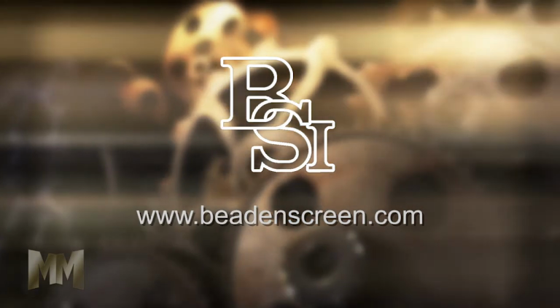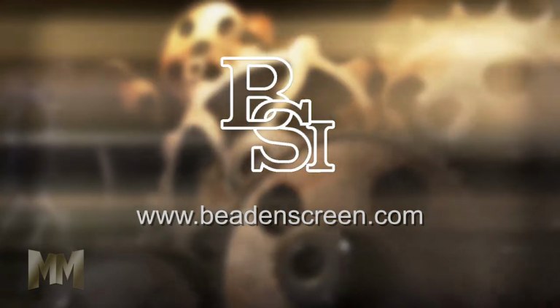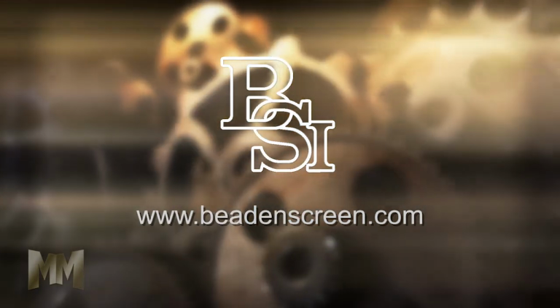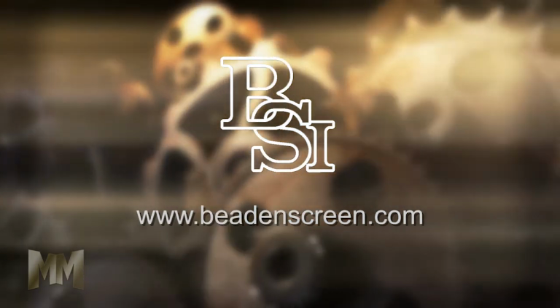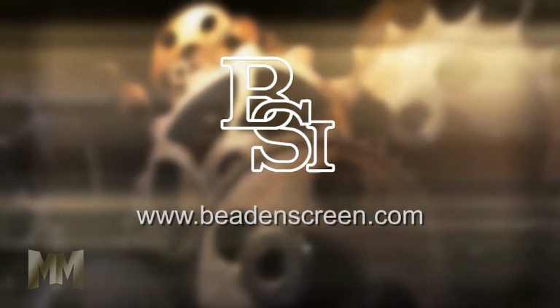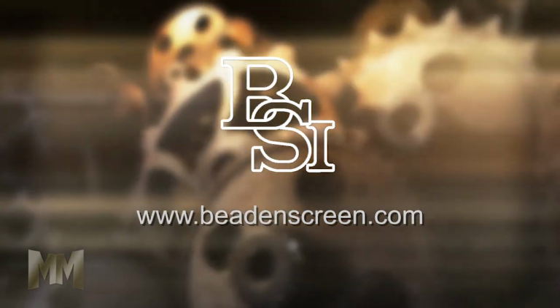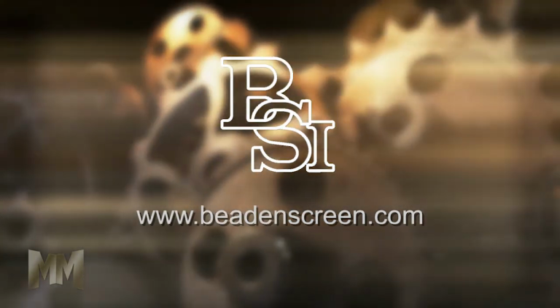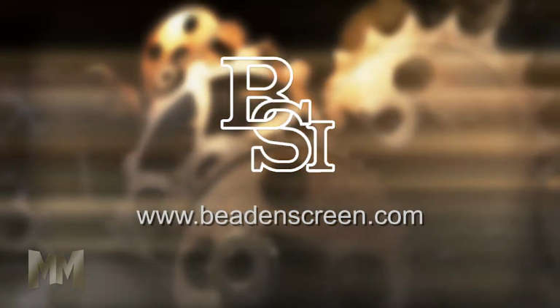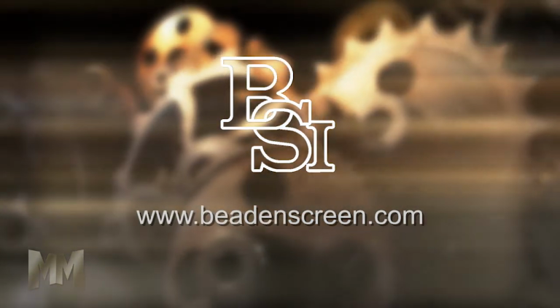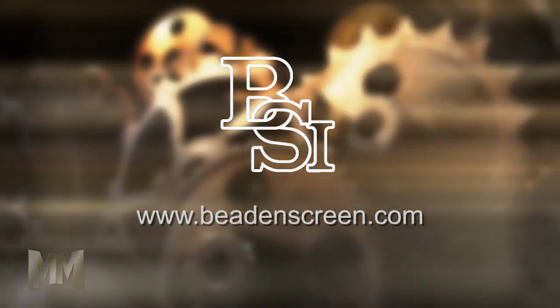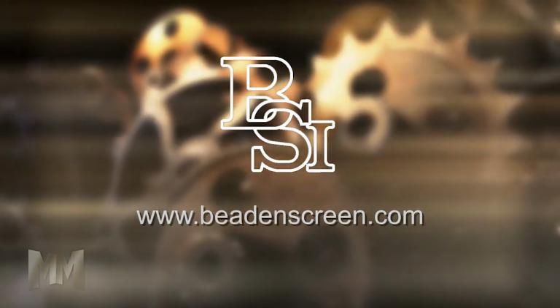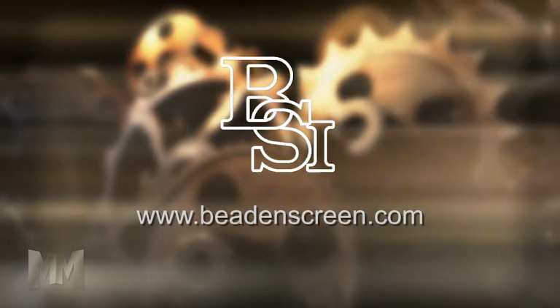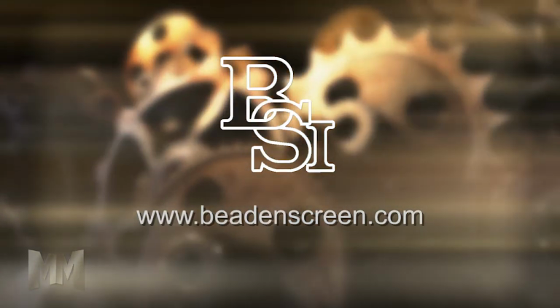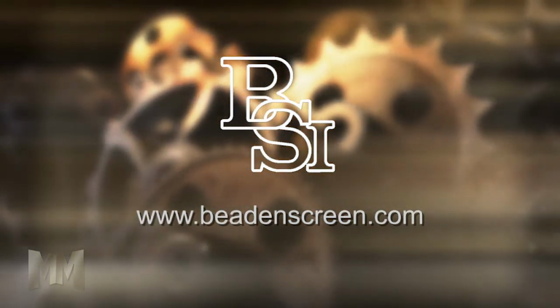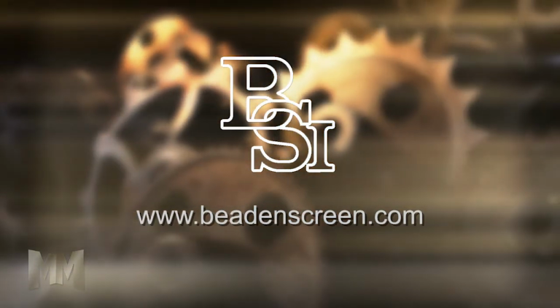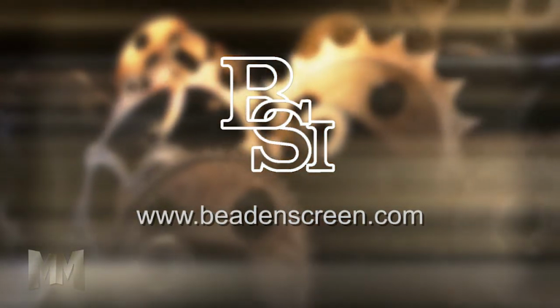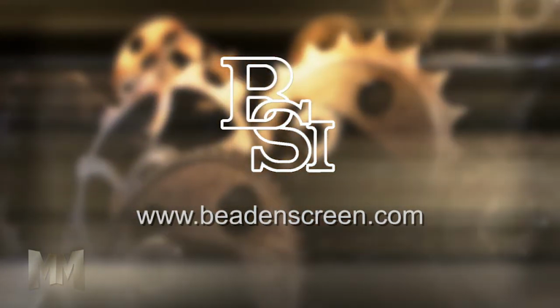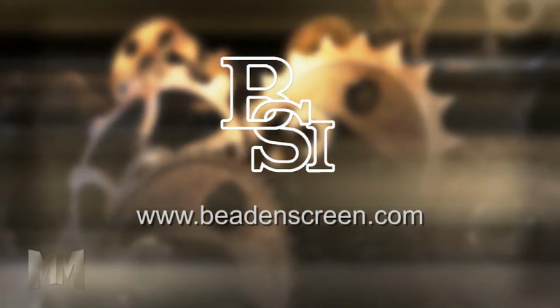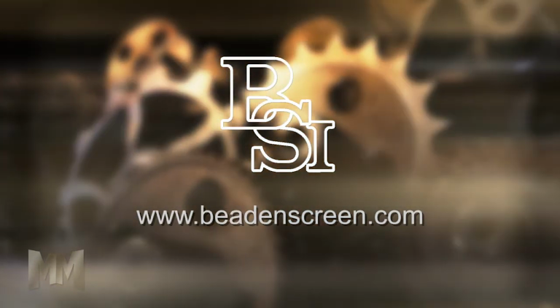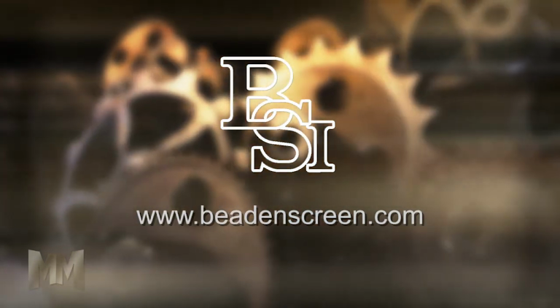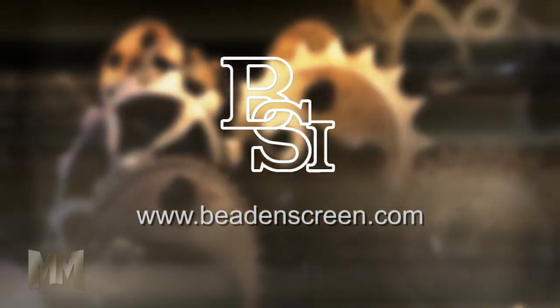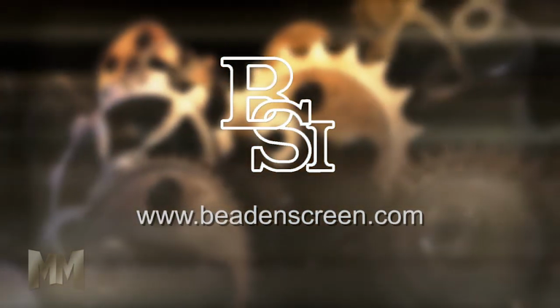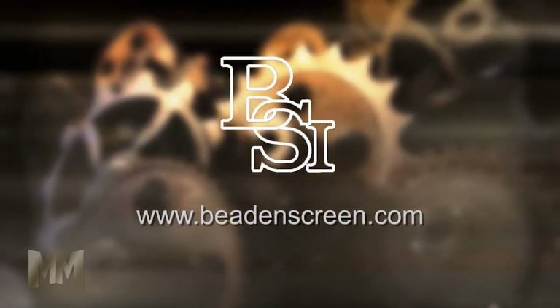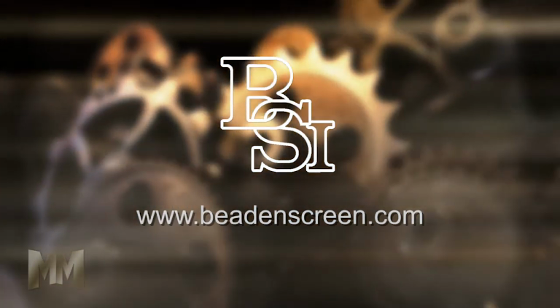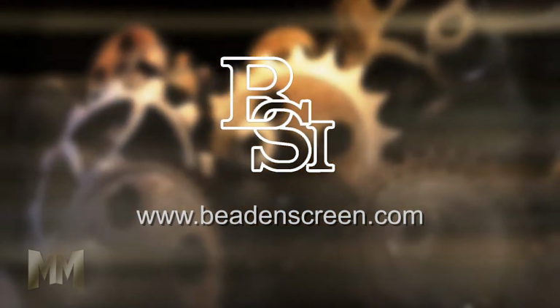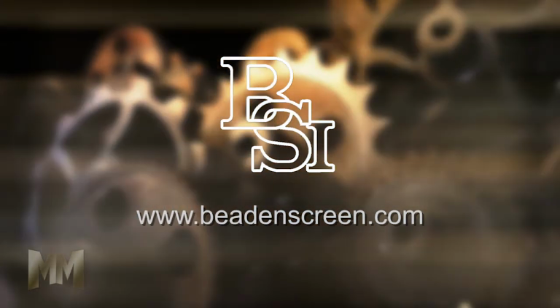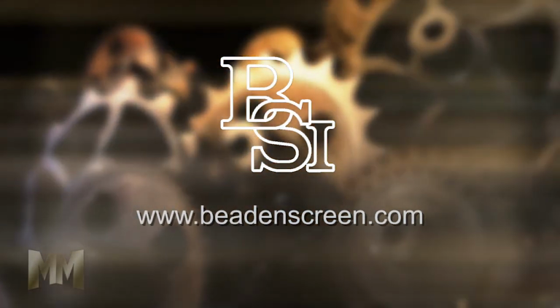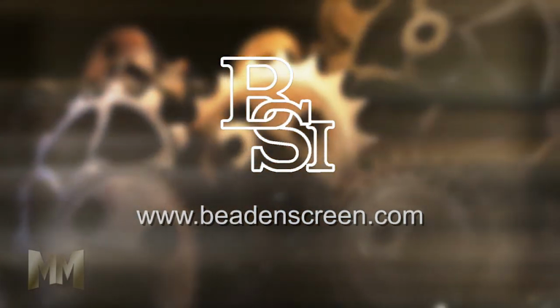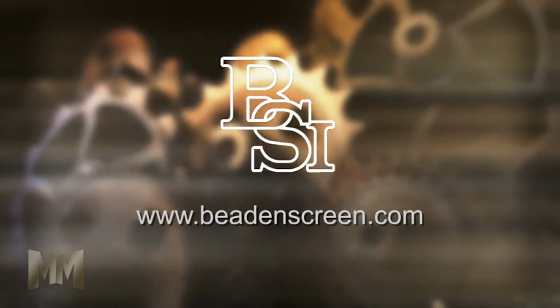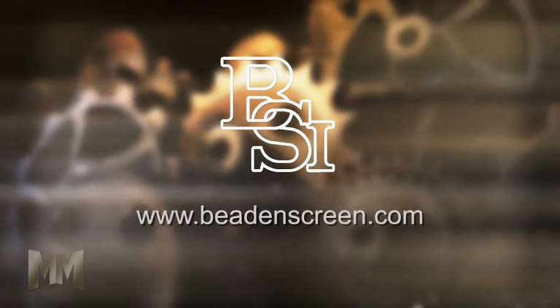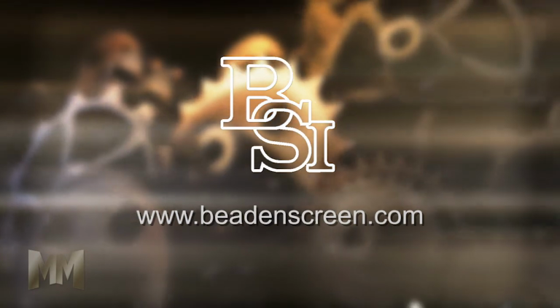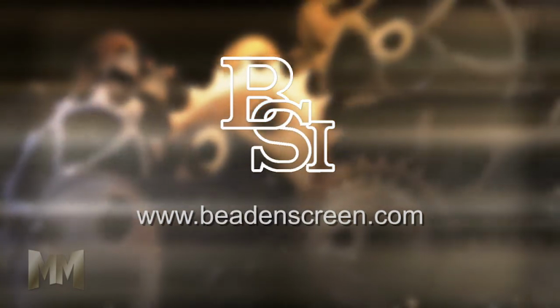Visit BedenScreen.com to learn how. This is John Criswell for Manufacturing Marvels.